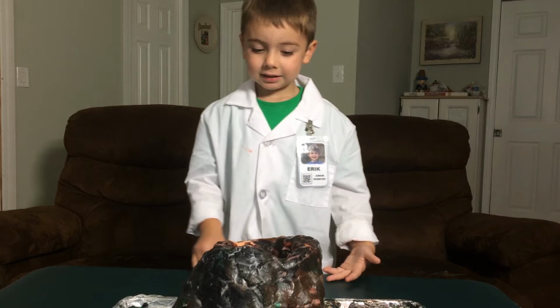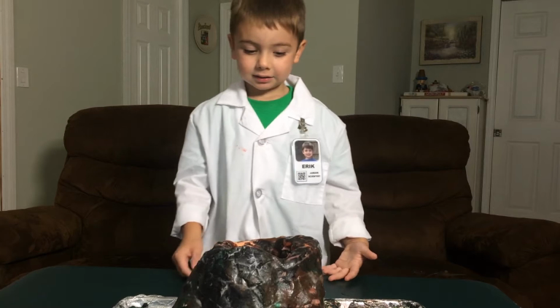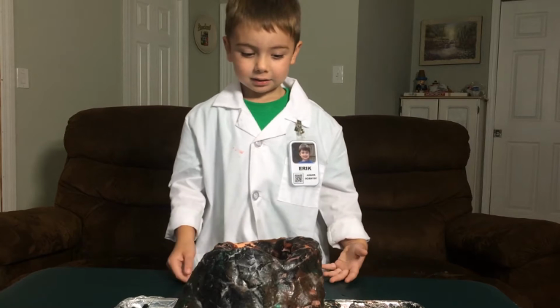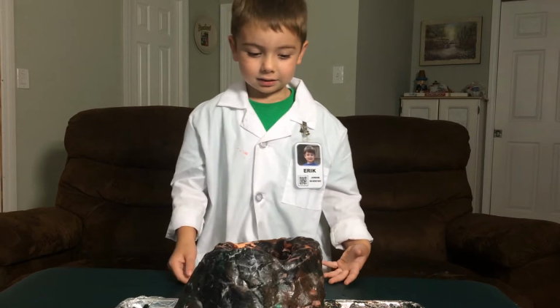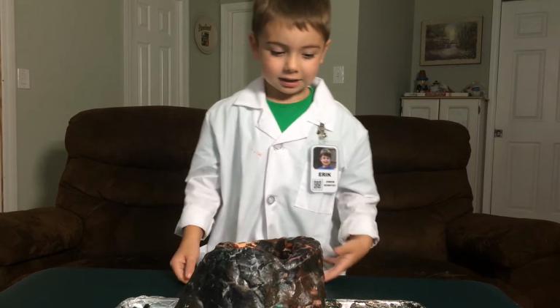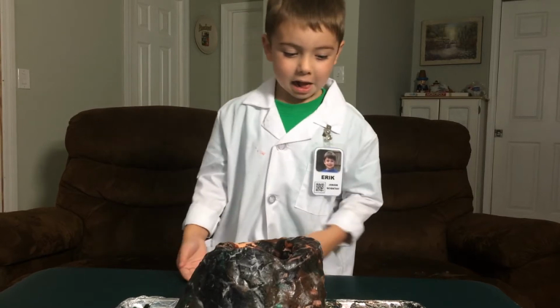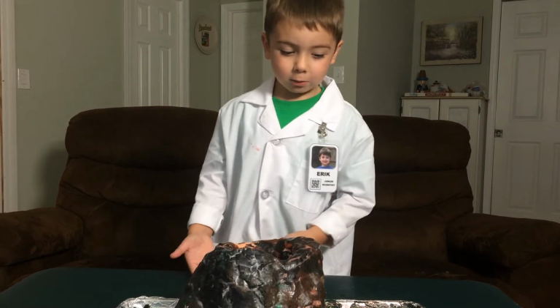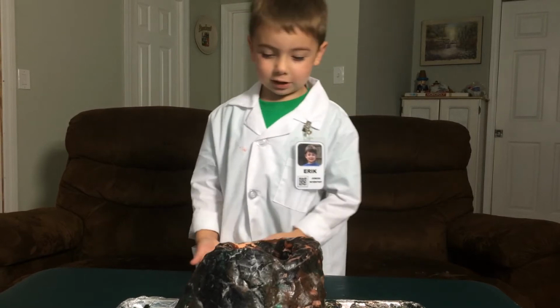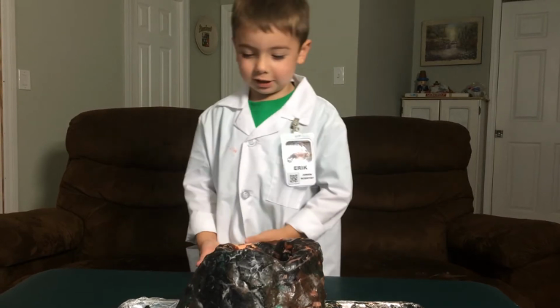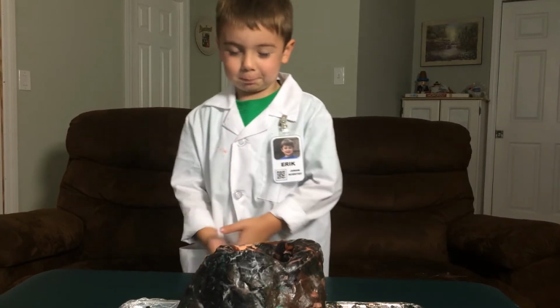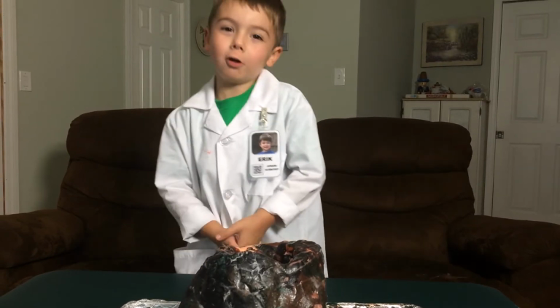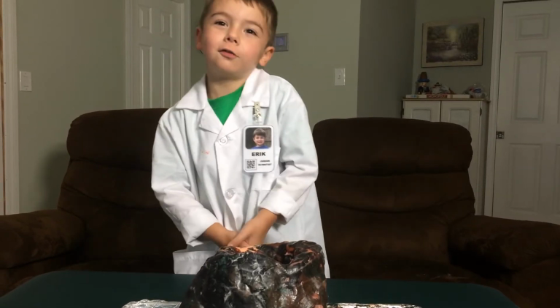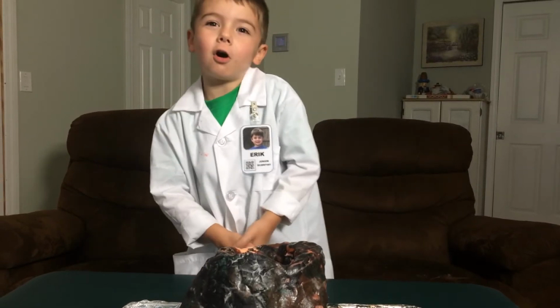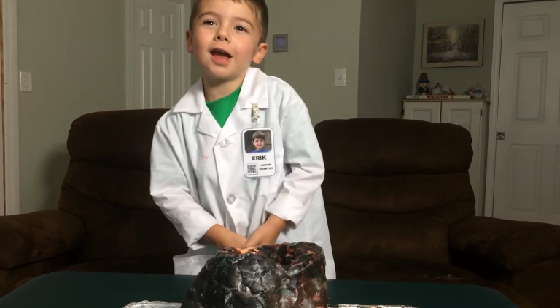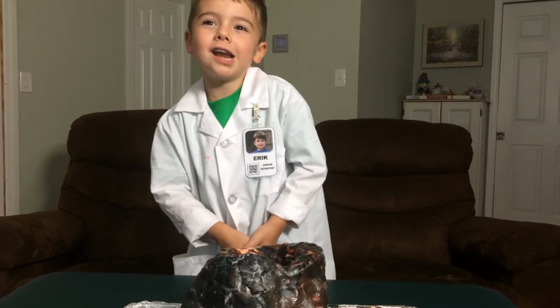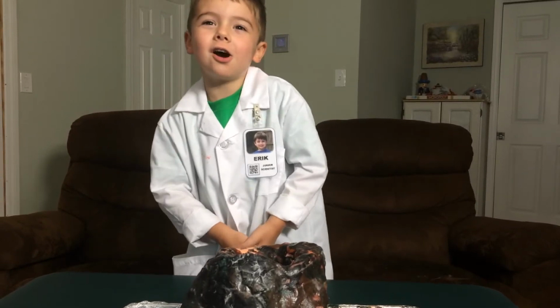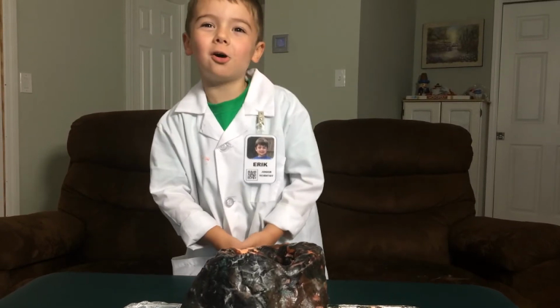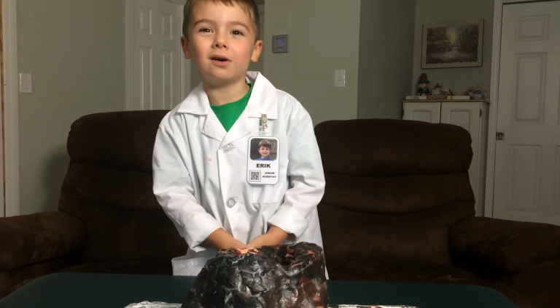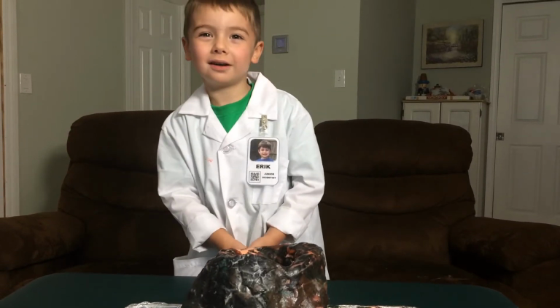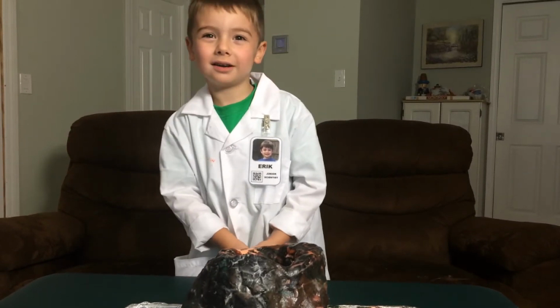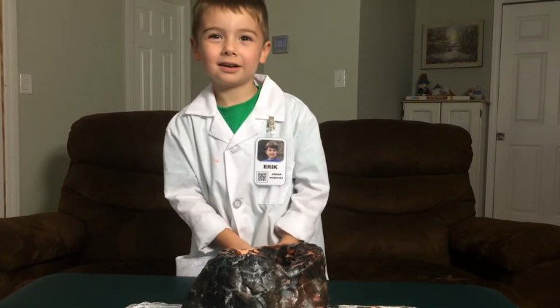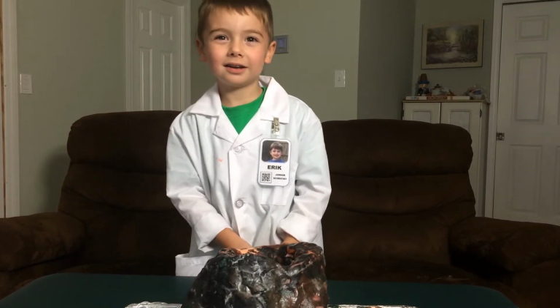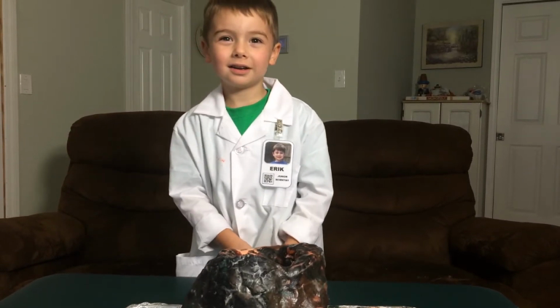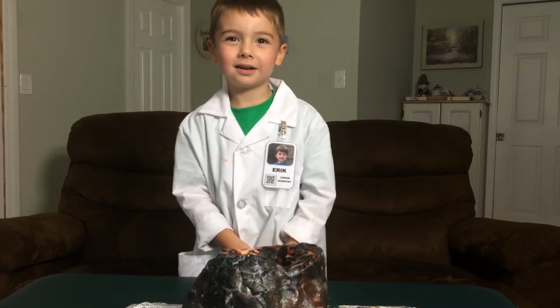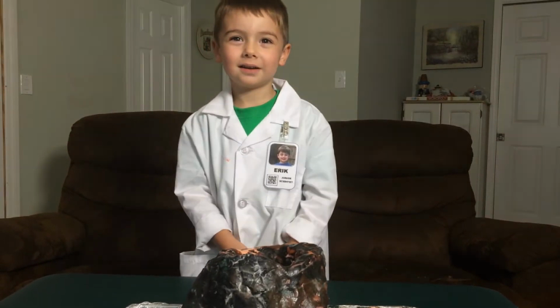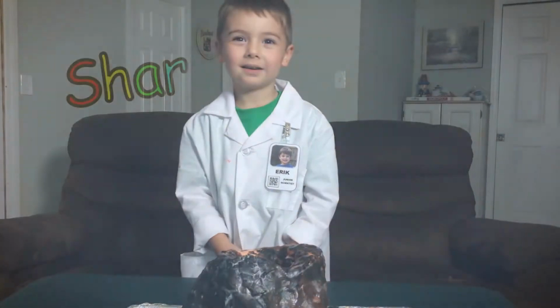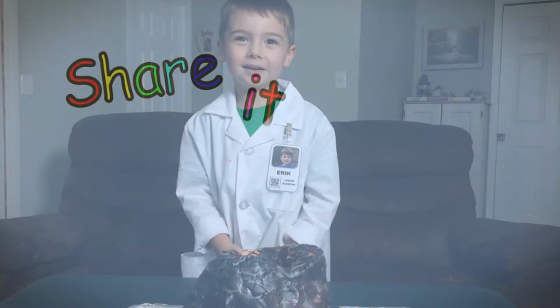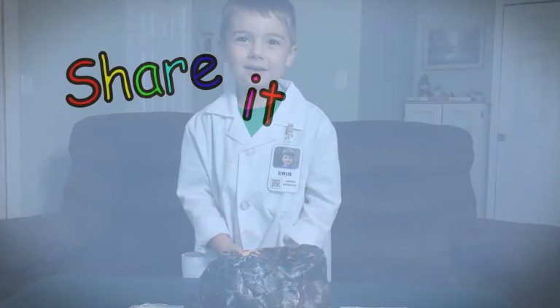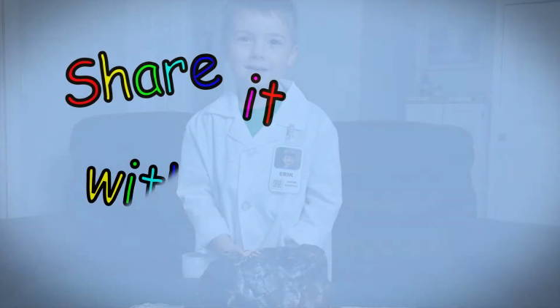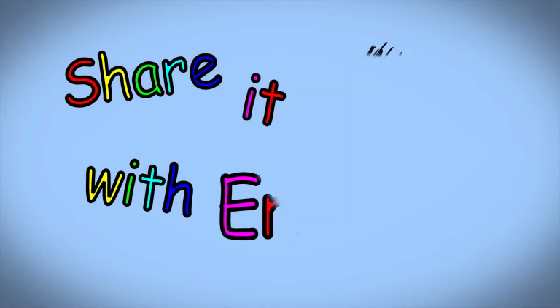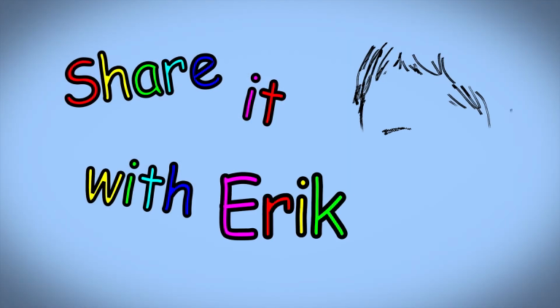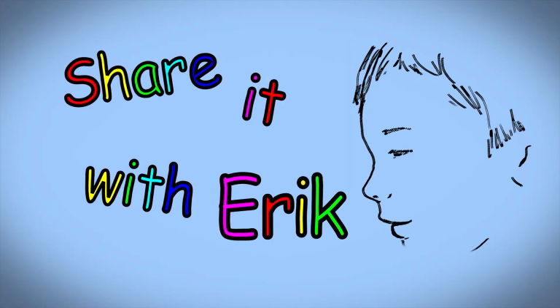Today we're going to explode the volcano! Share it with Eric!